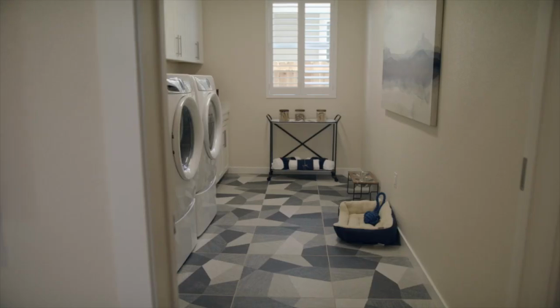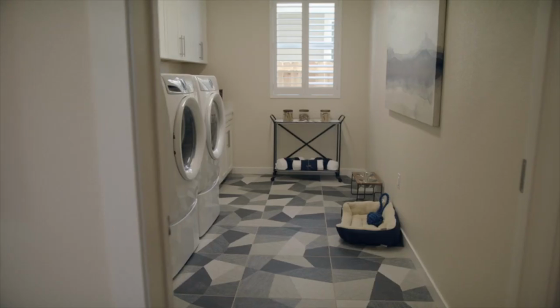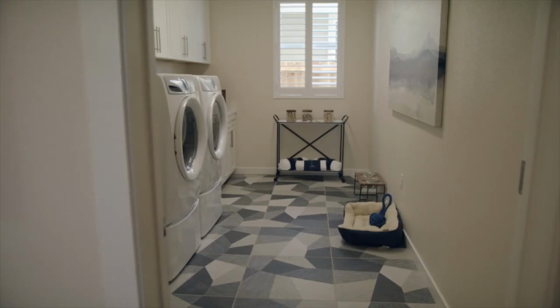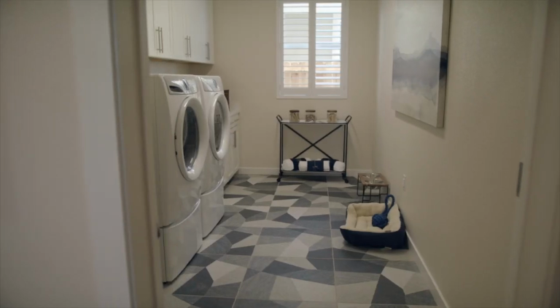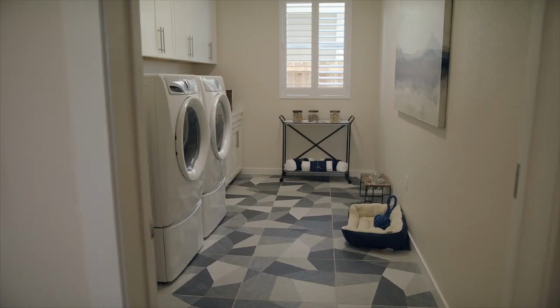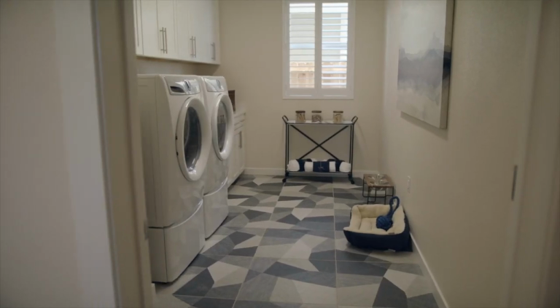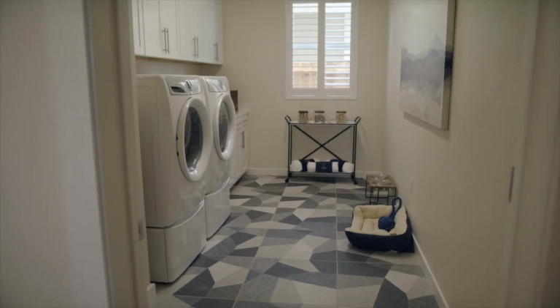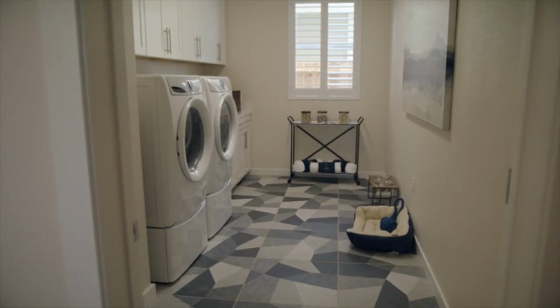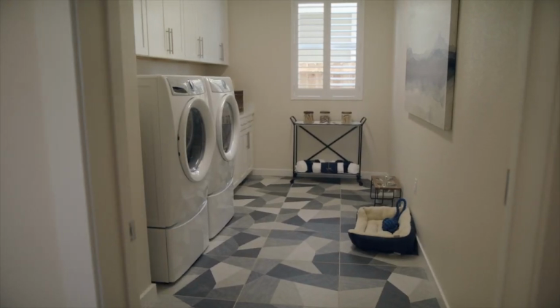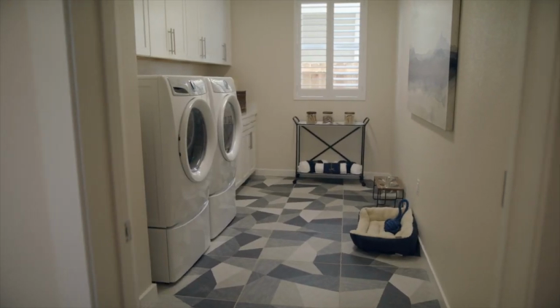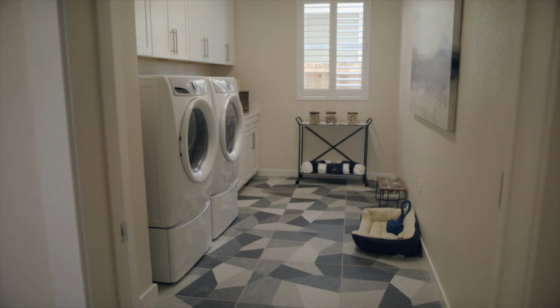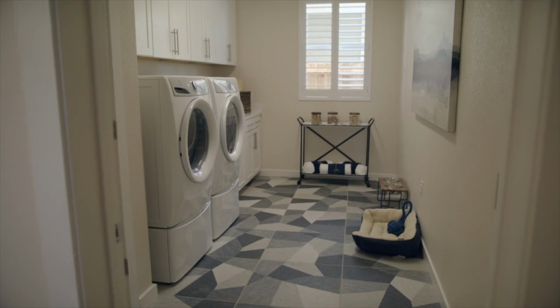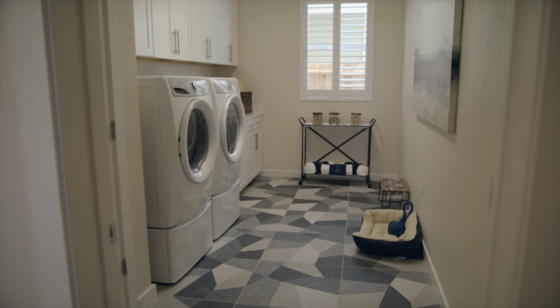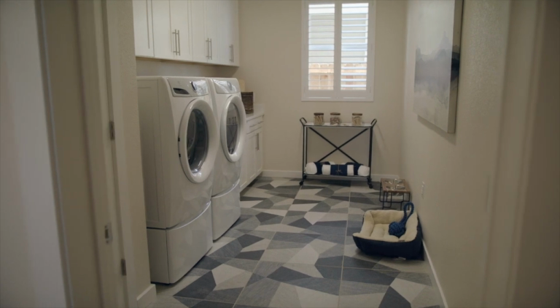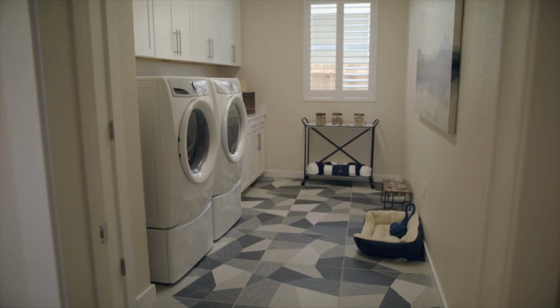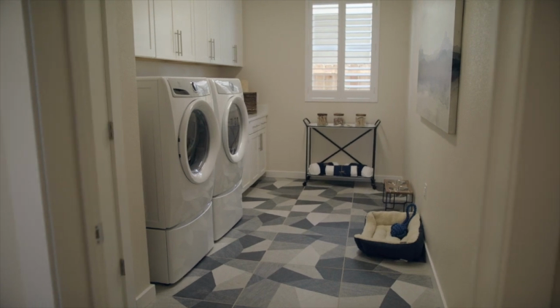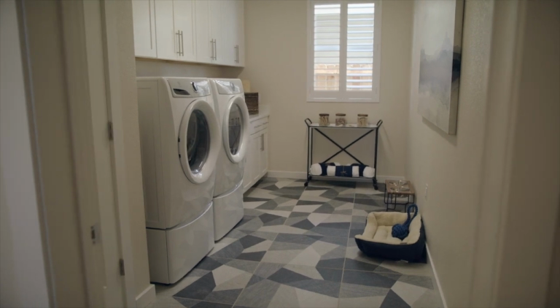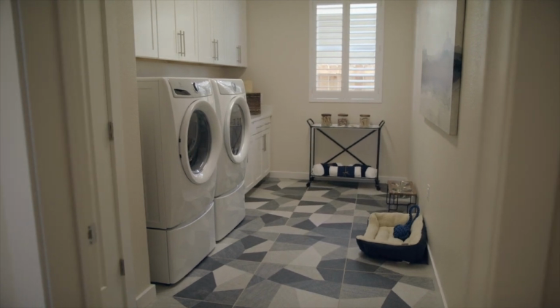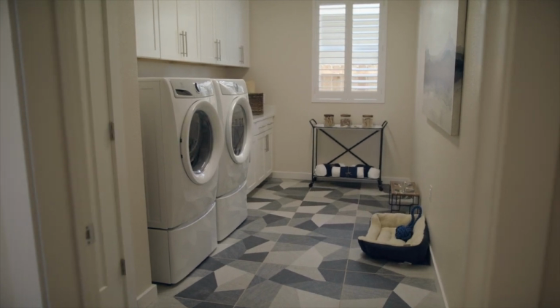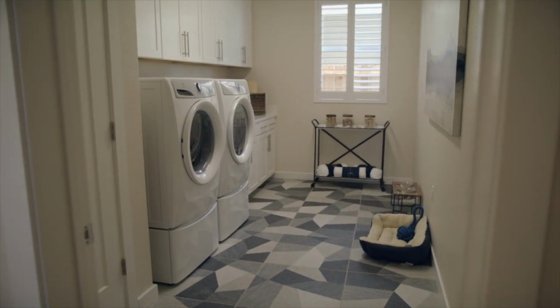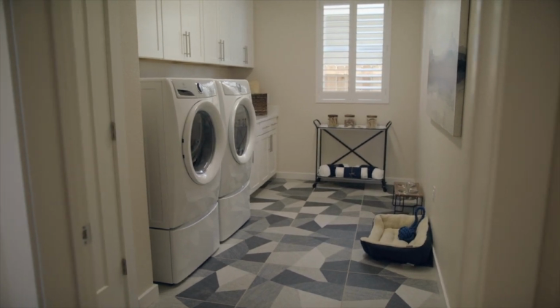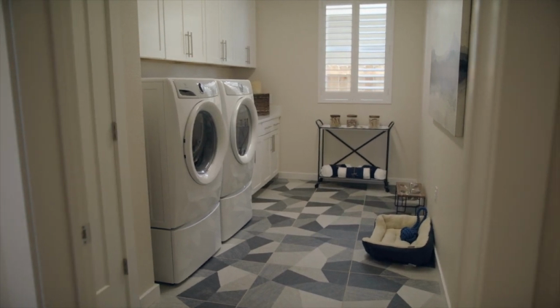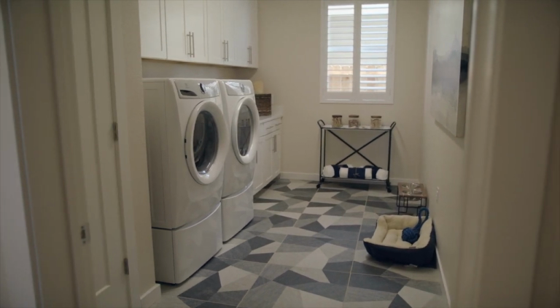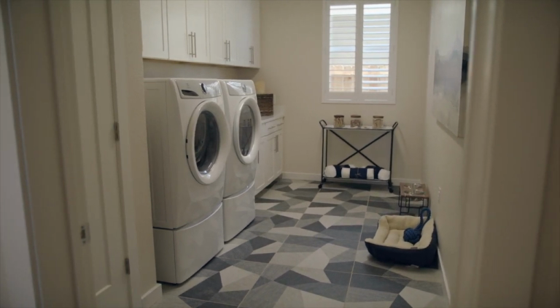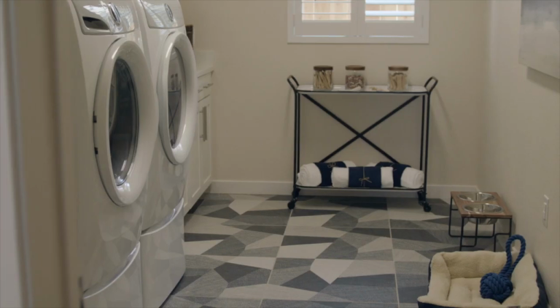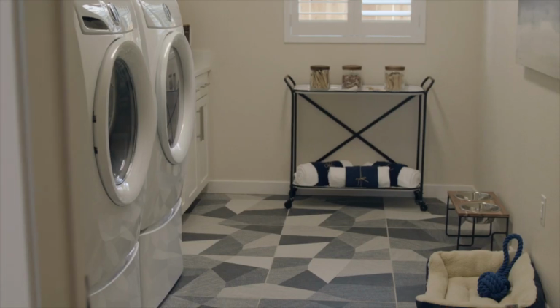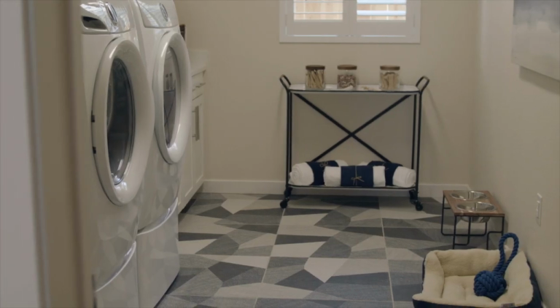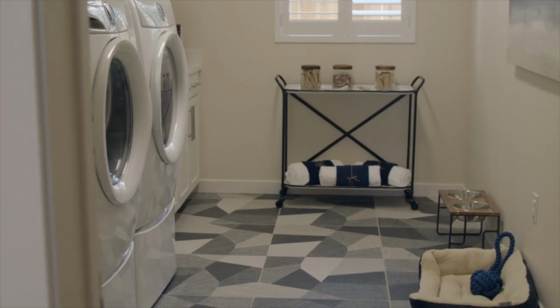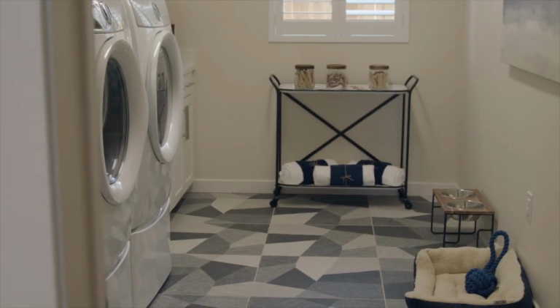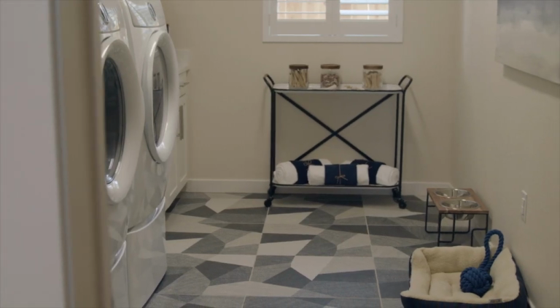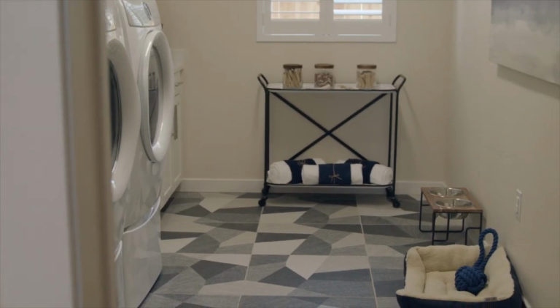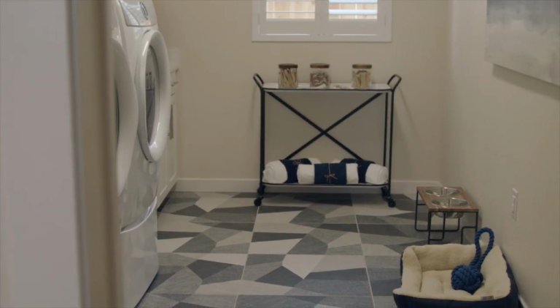The laundry room in this house is ginormous. All the space you need to store your linen, your washer-dryer, and even a pet space.